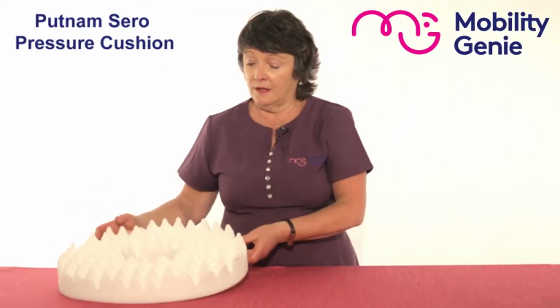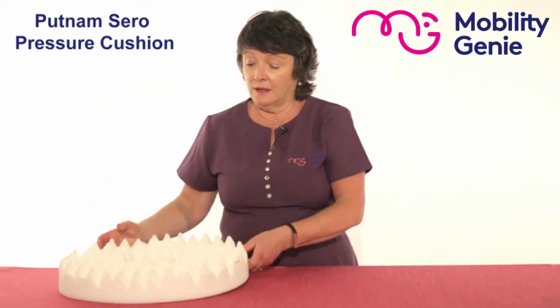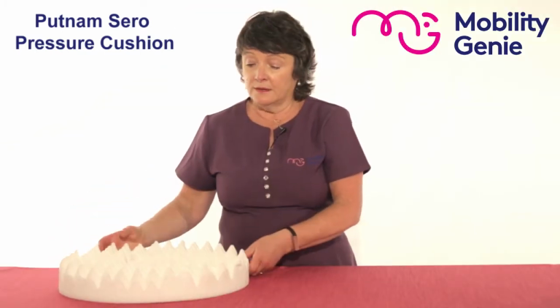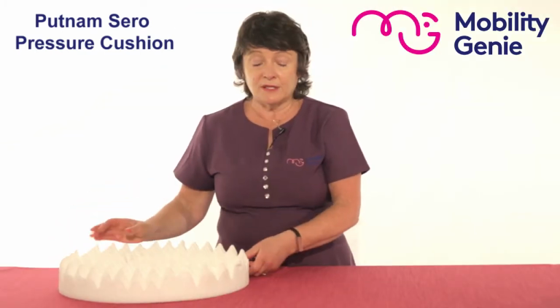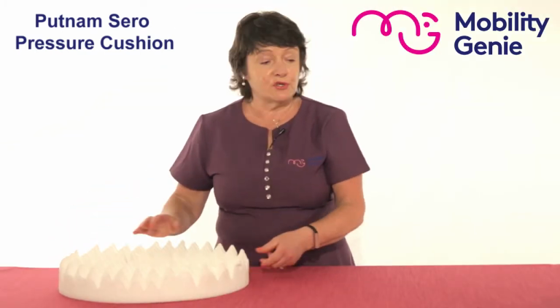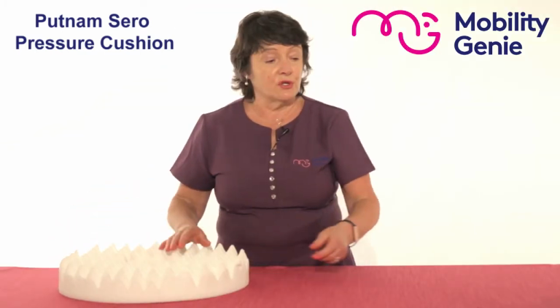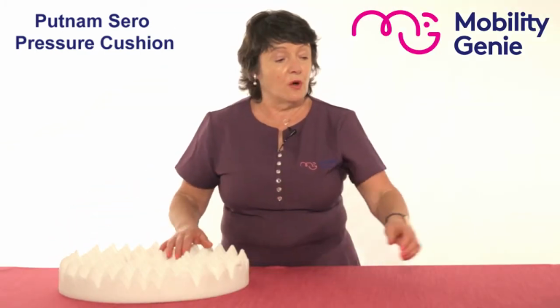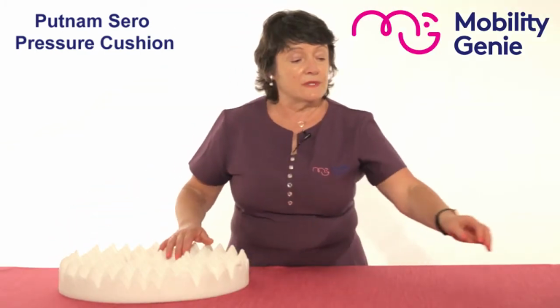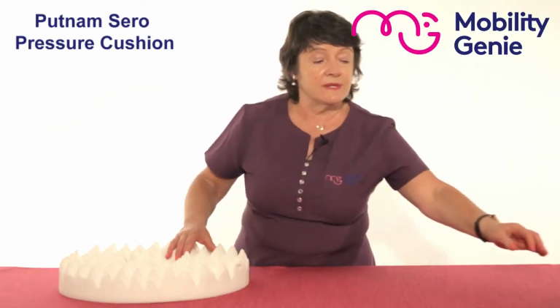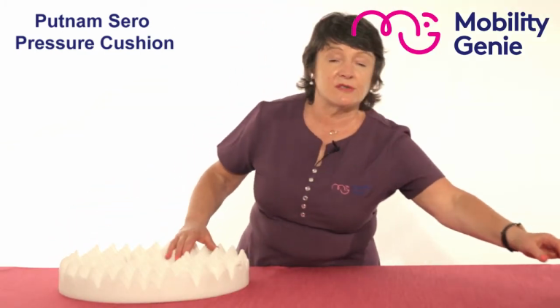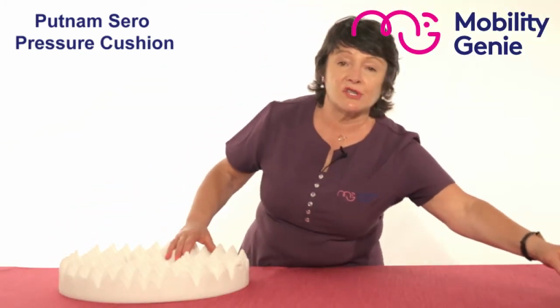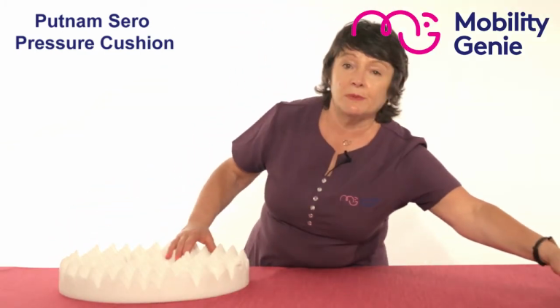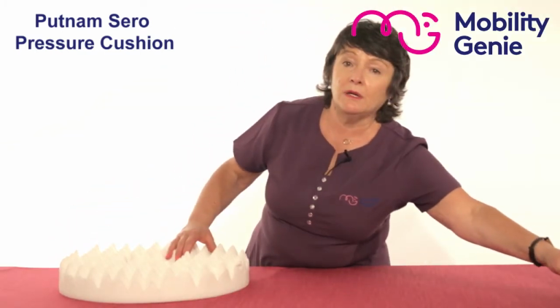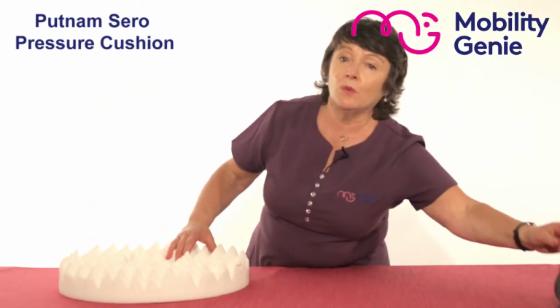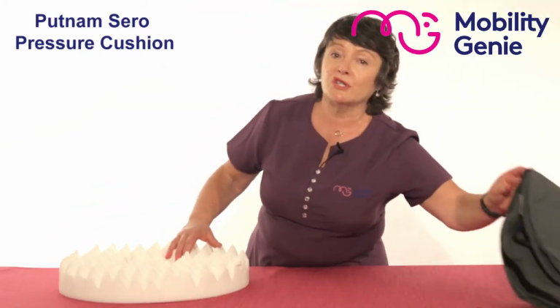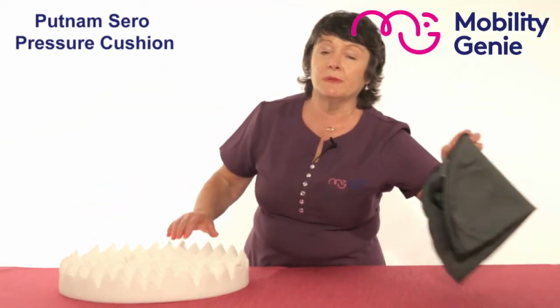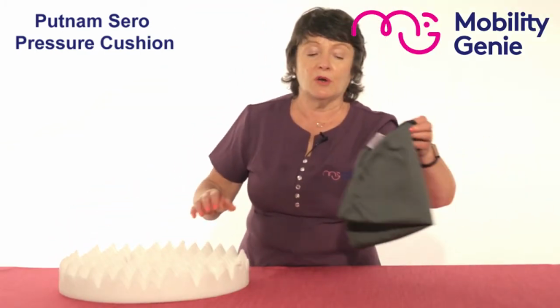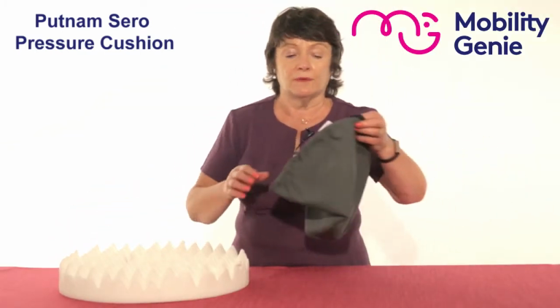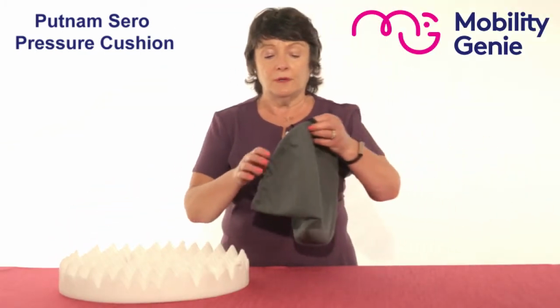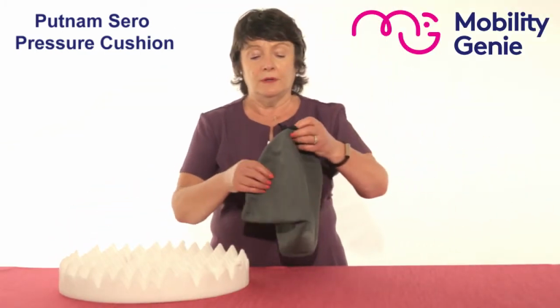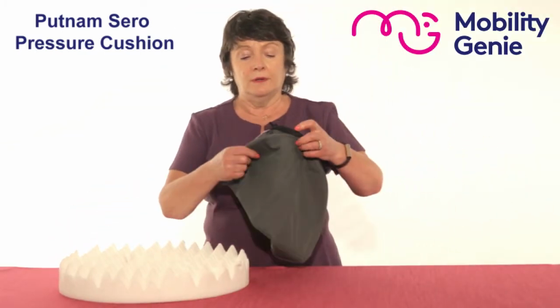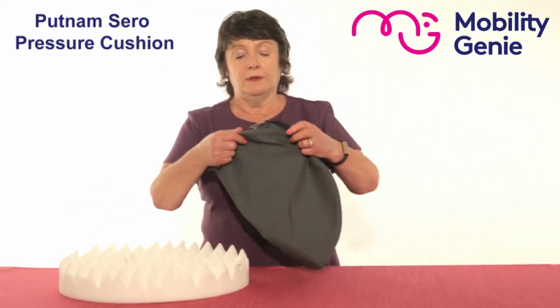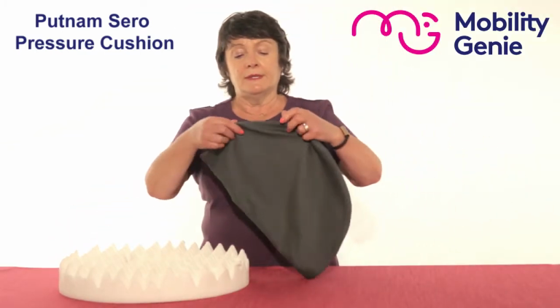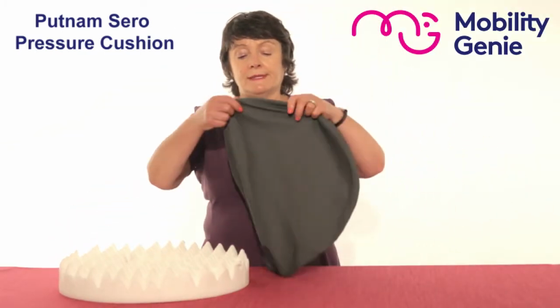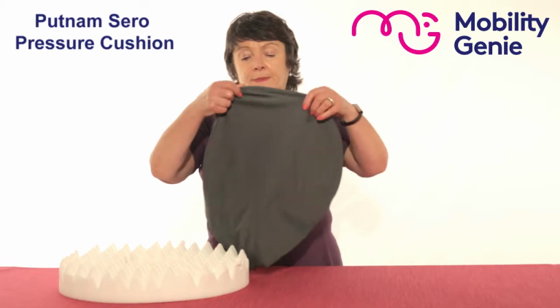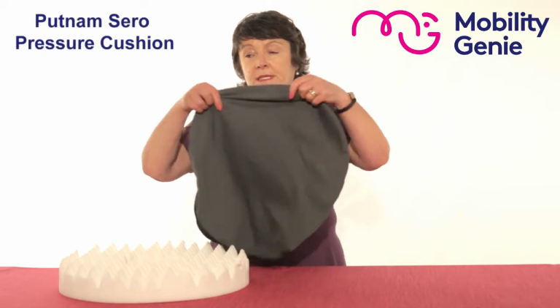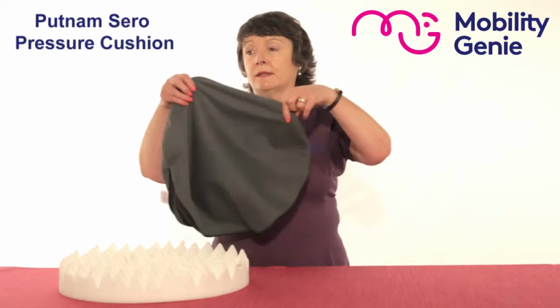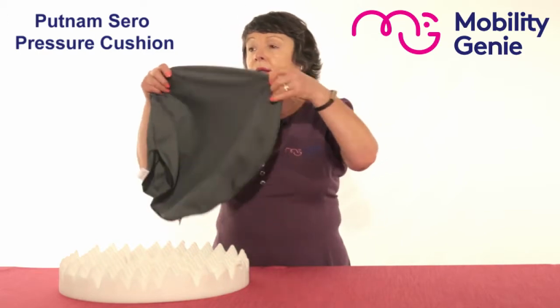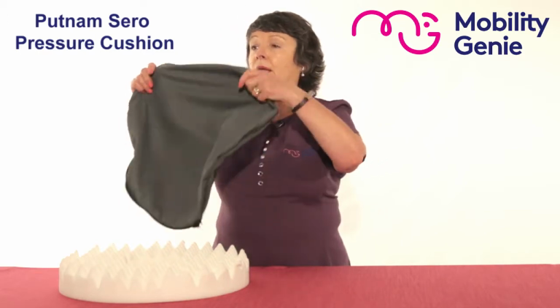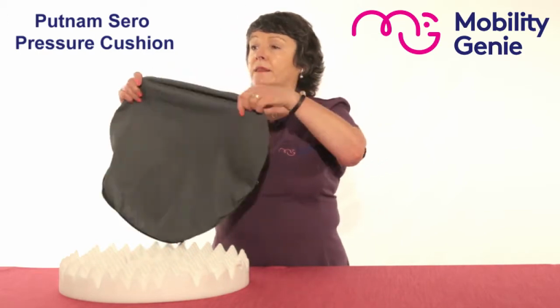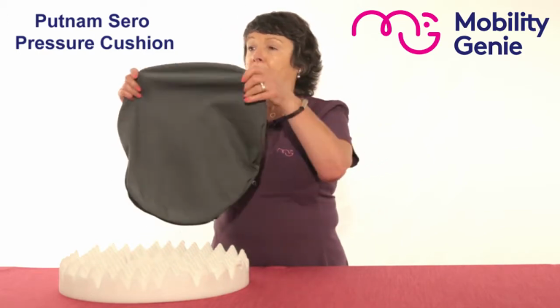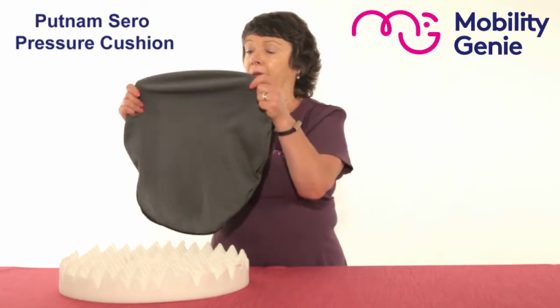This cushion comes with a stretchable washable cover that is zipped at the back.